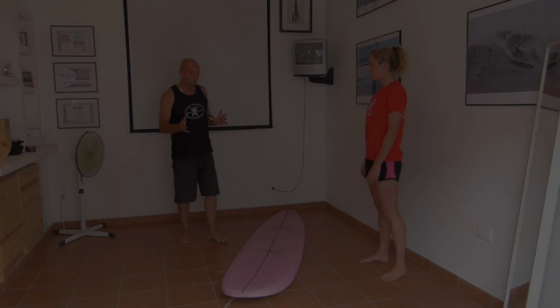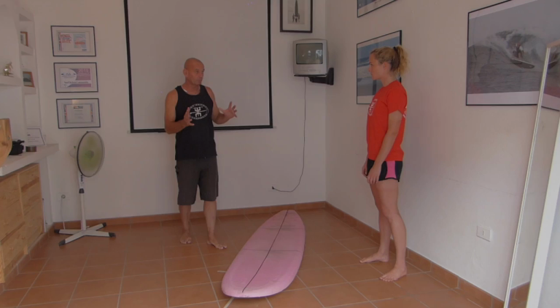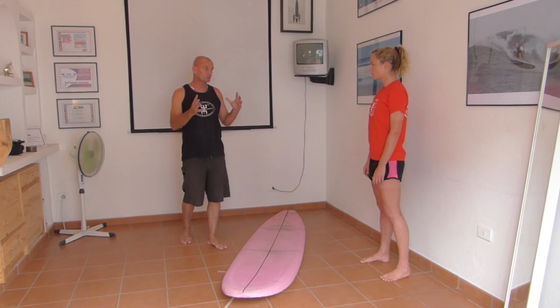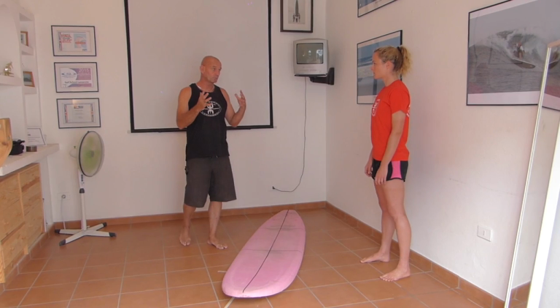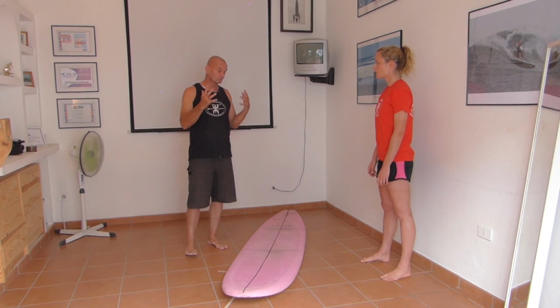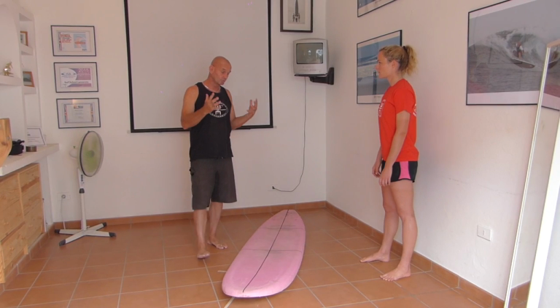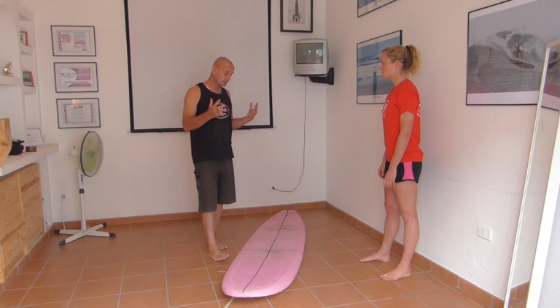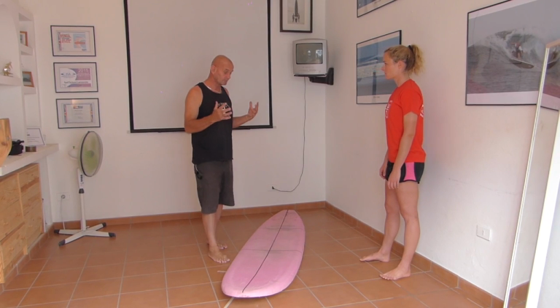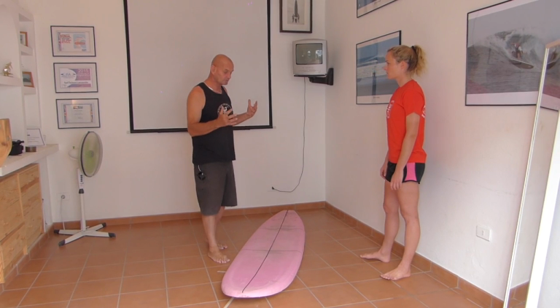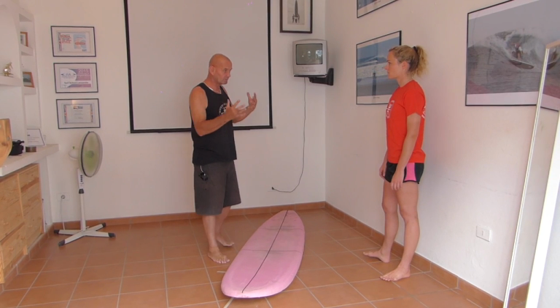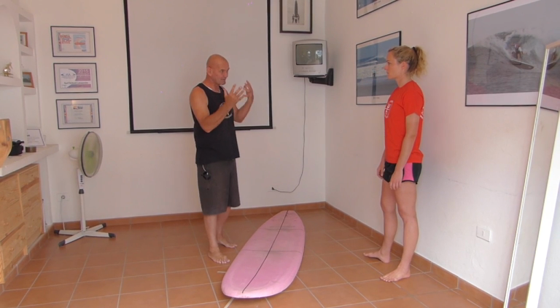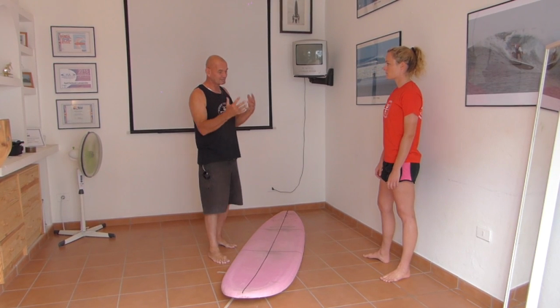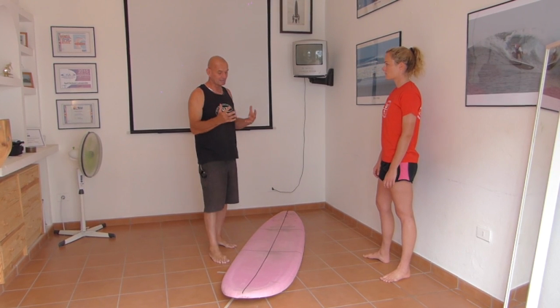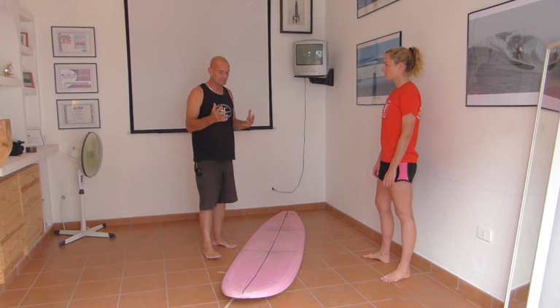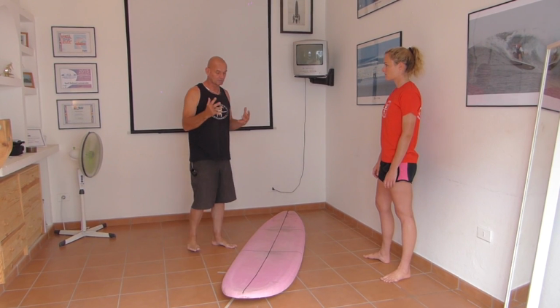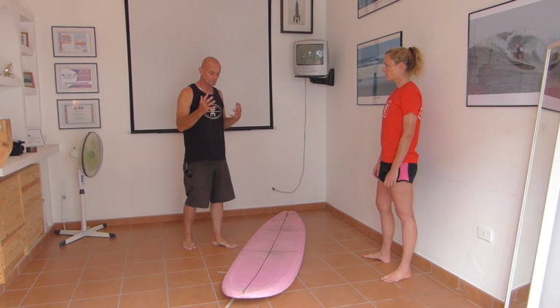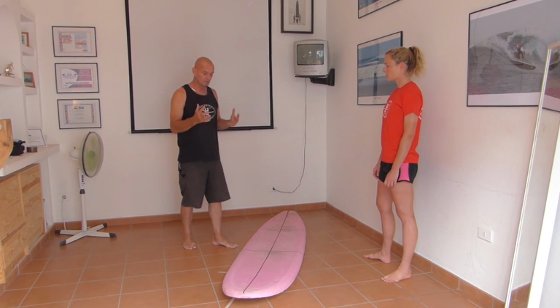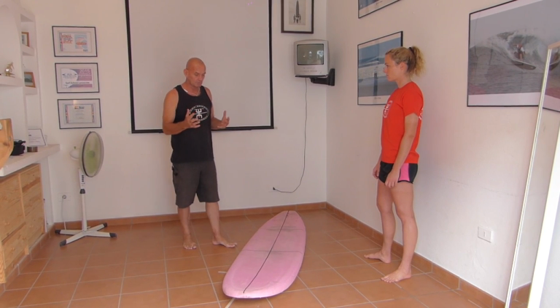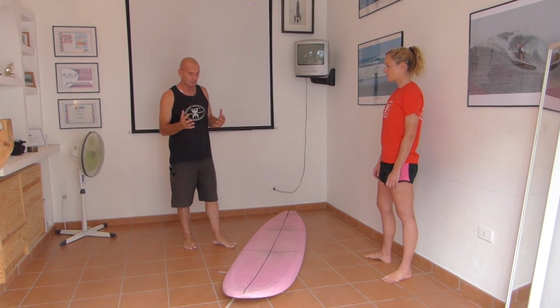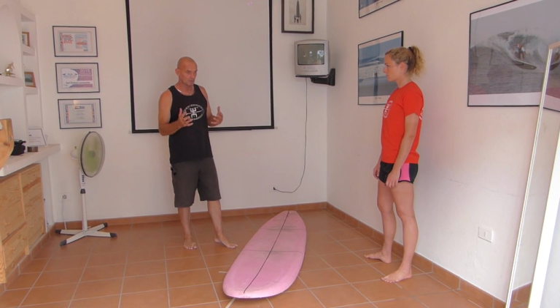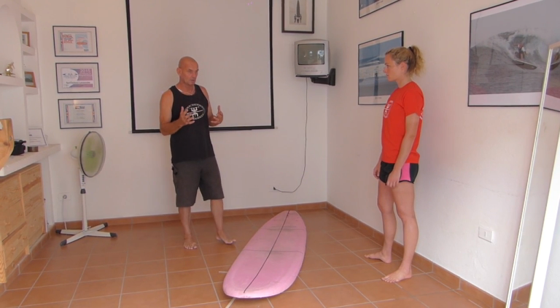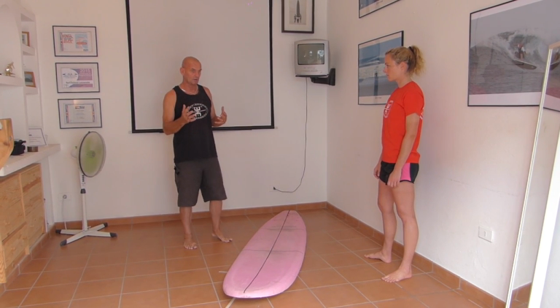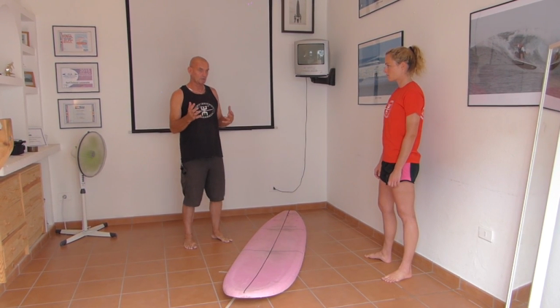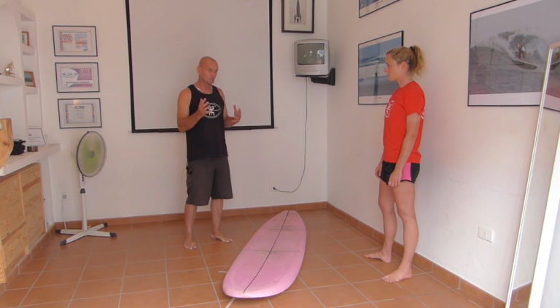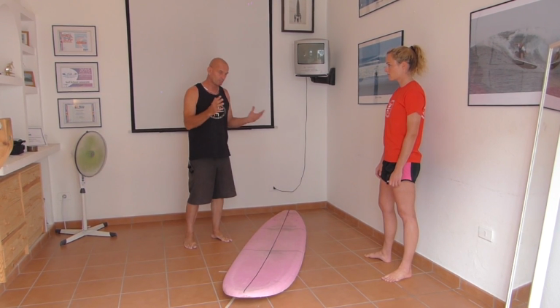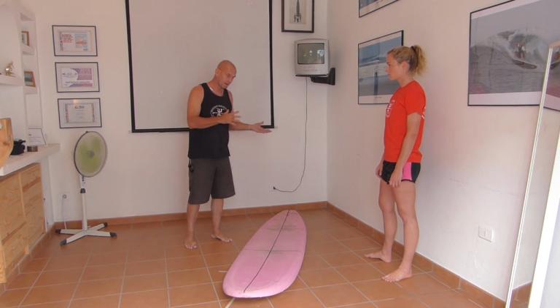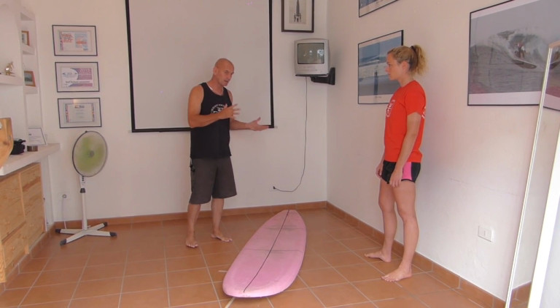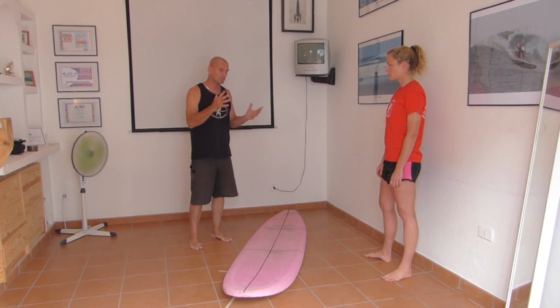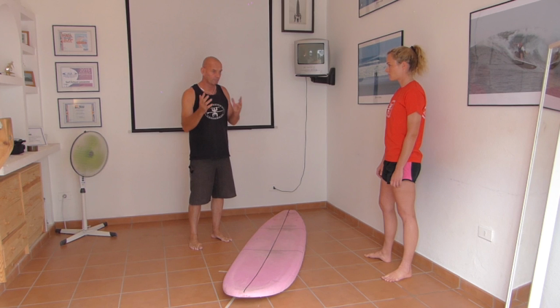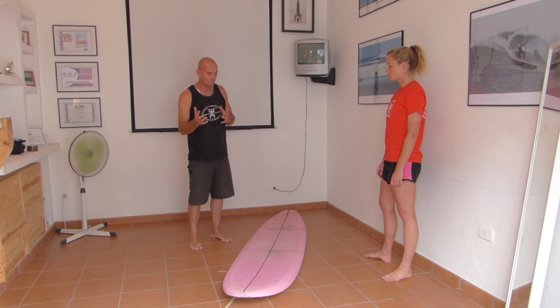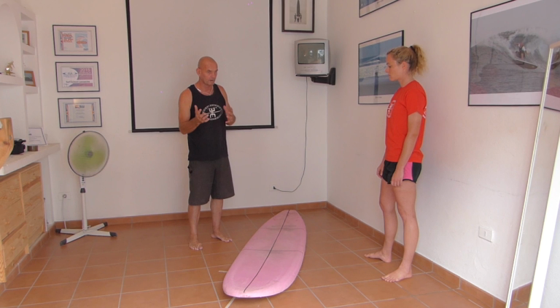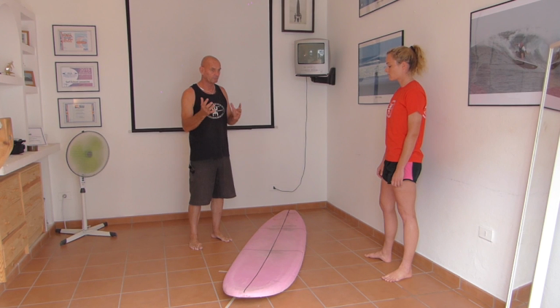So now we're going to talk about turning. This is the basic turning, going backhand, forehand.